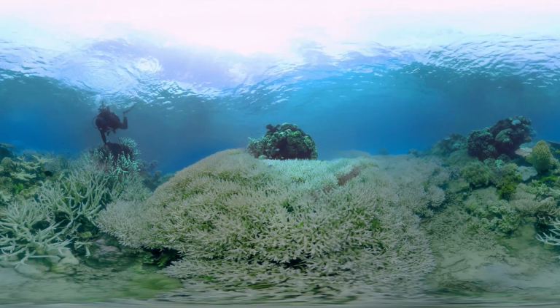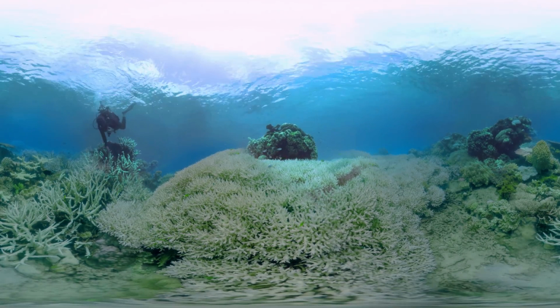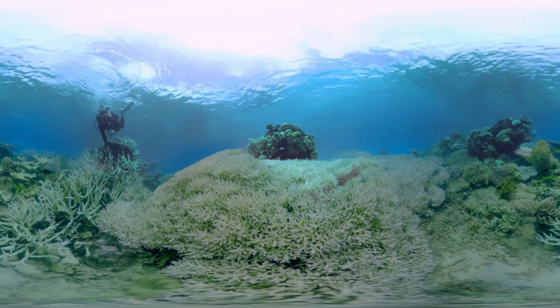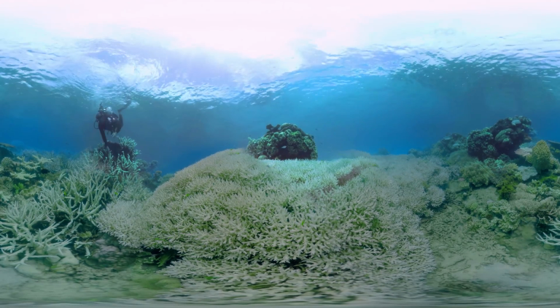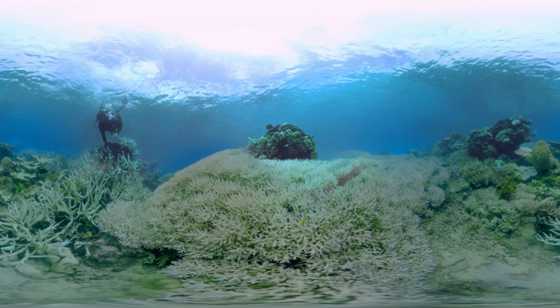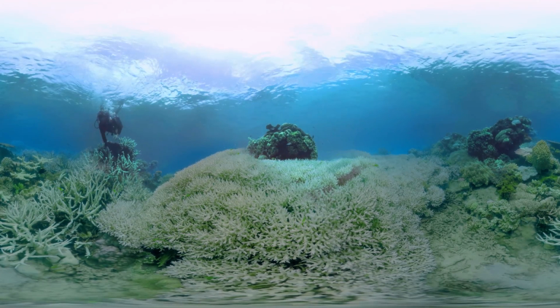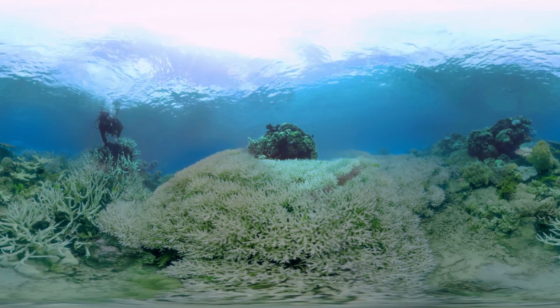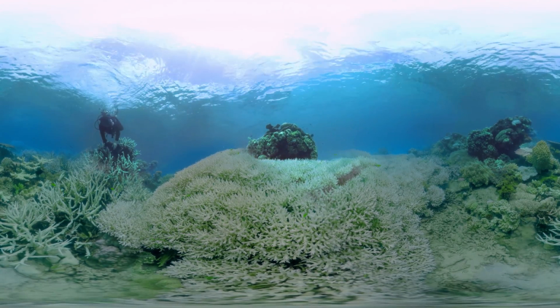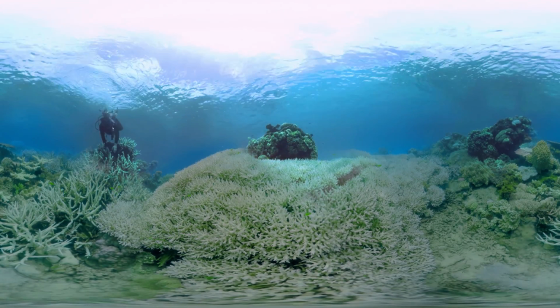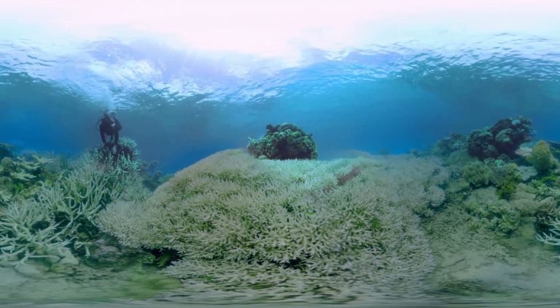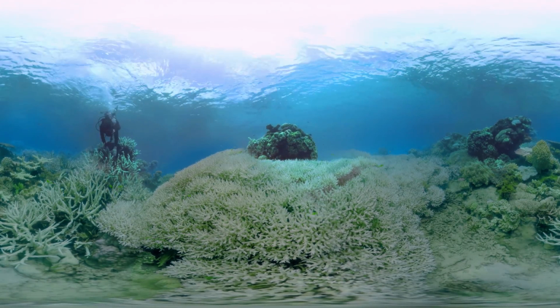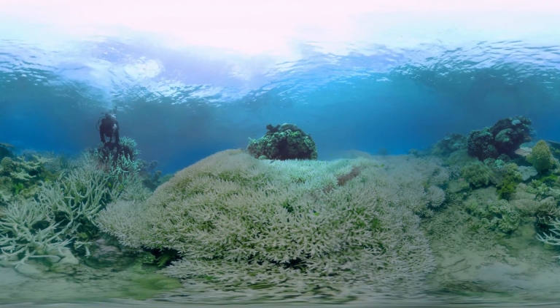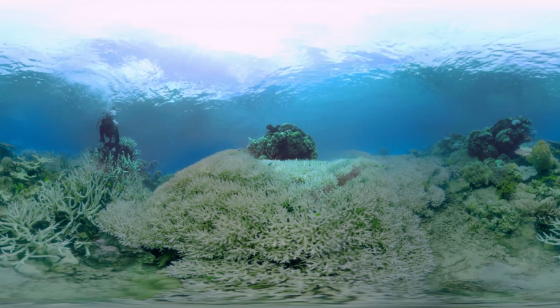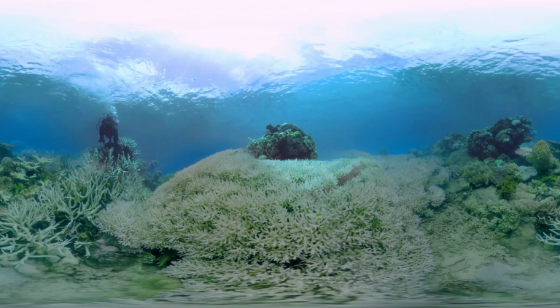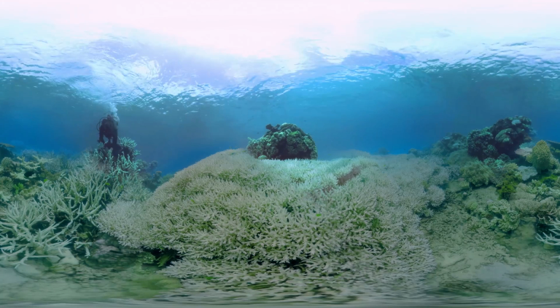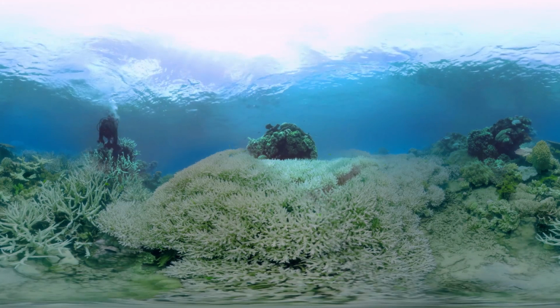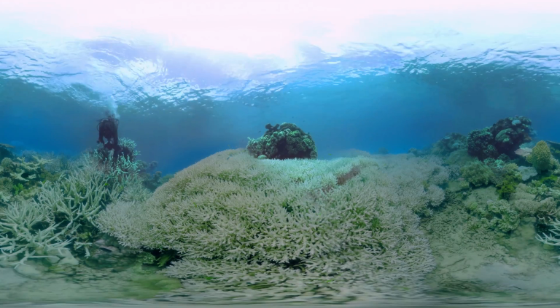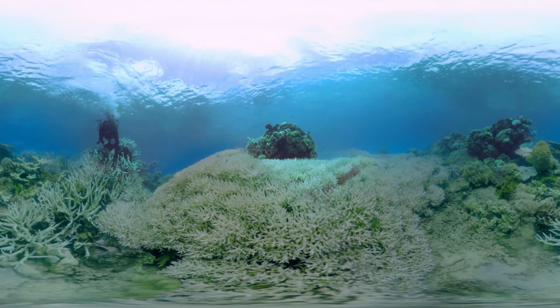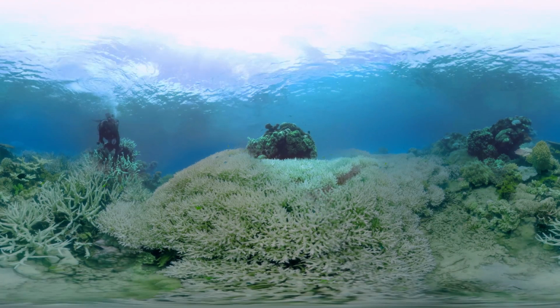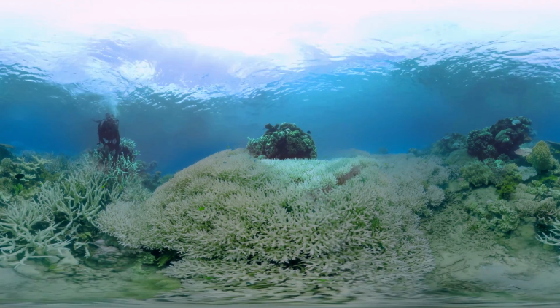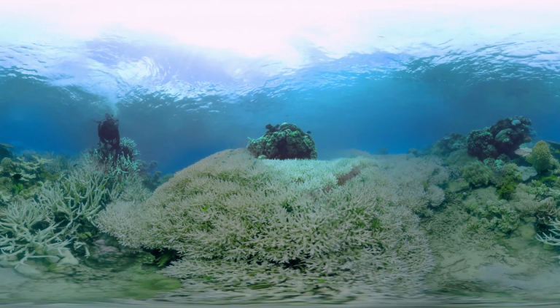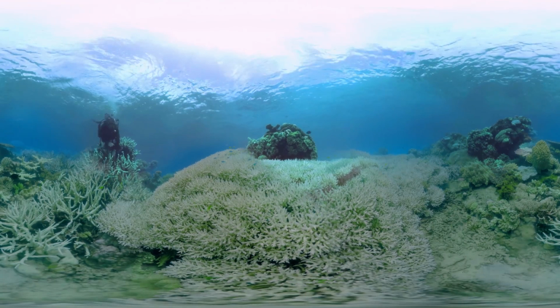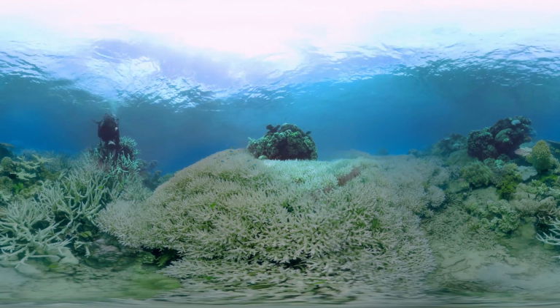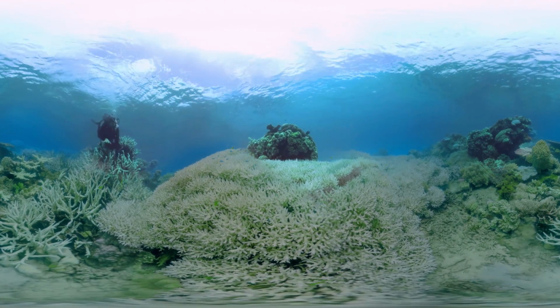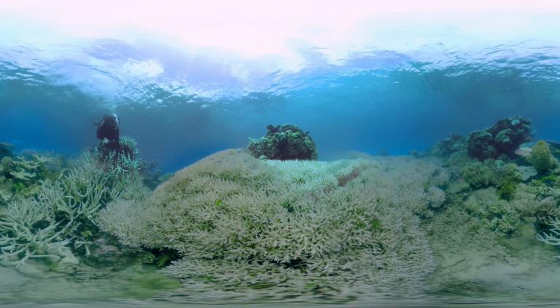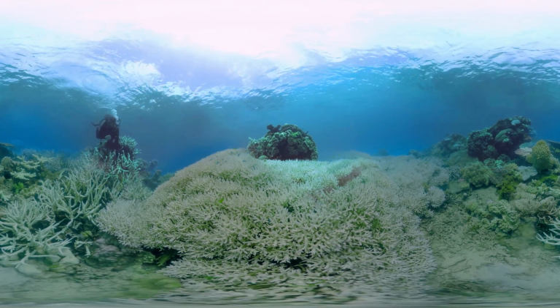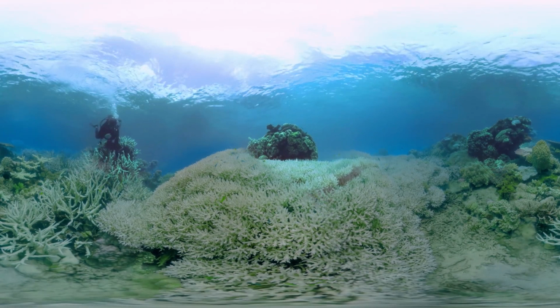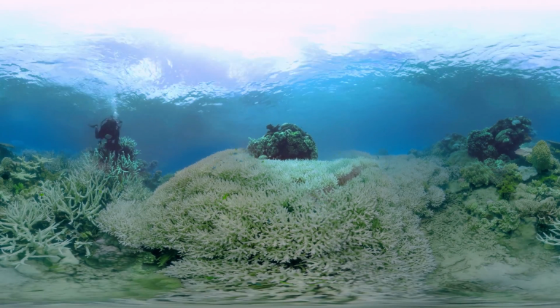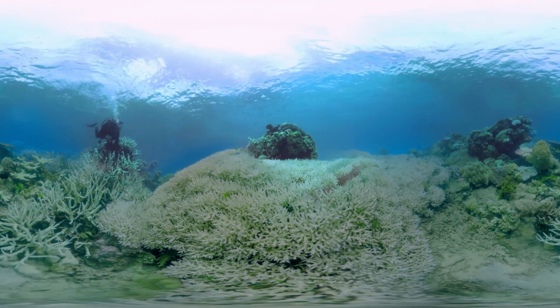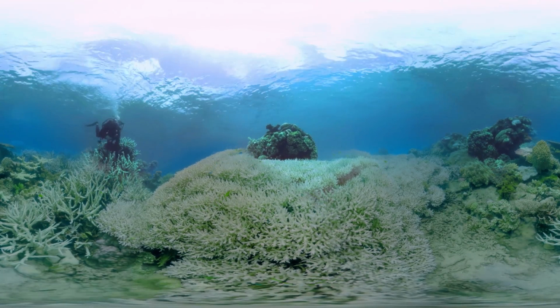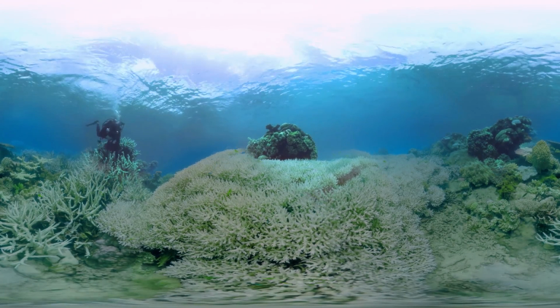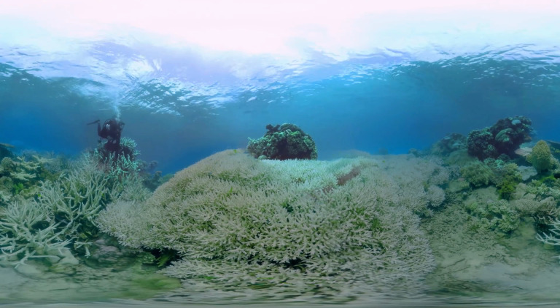And then you'll start to see dead corals — and you can see some dead coral here amongst this white bleached coral.